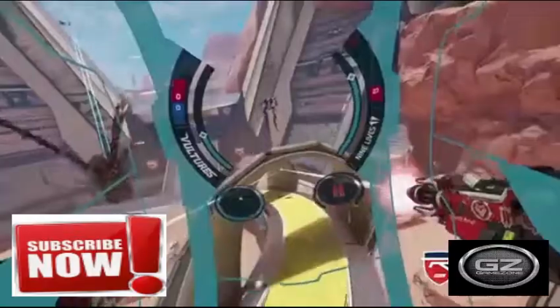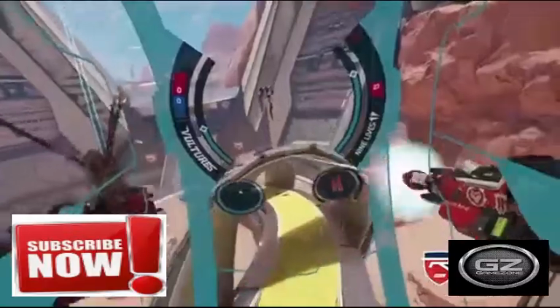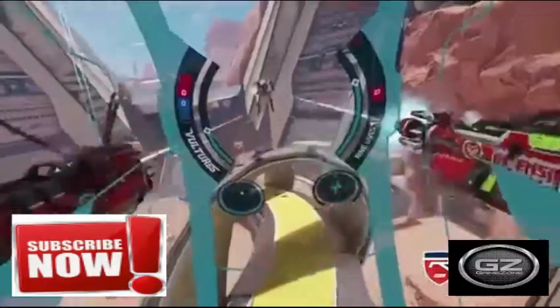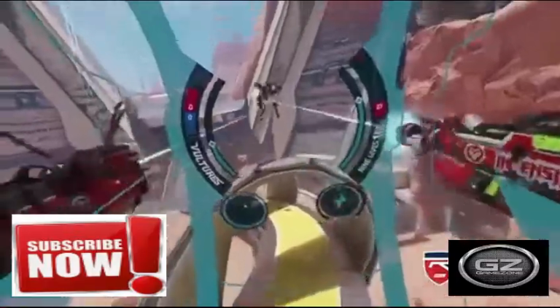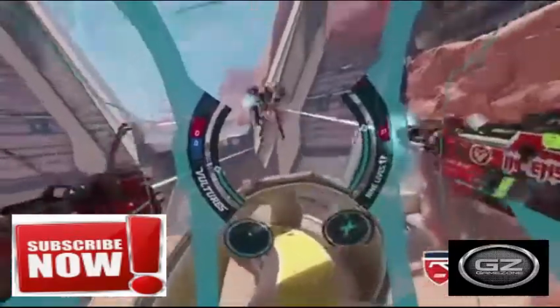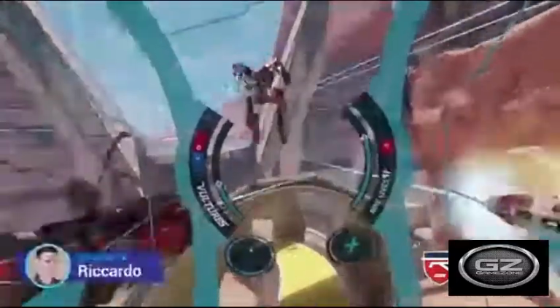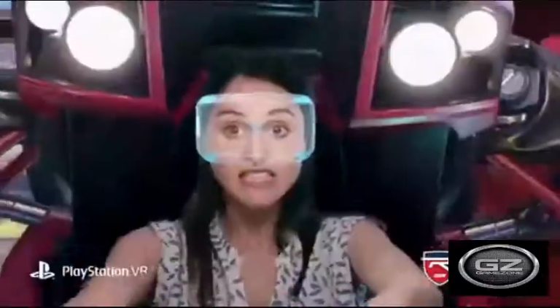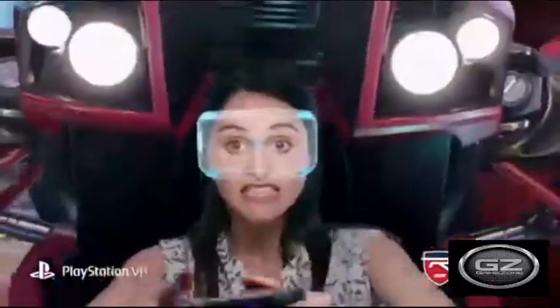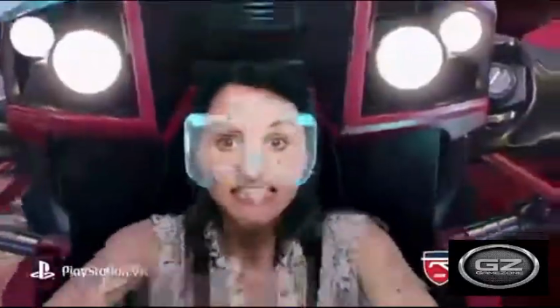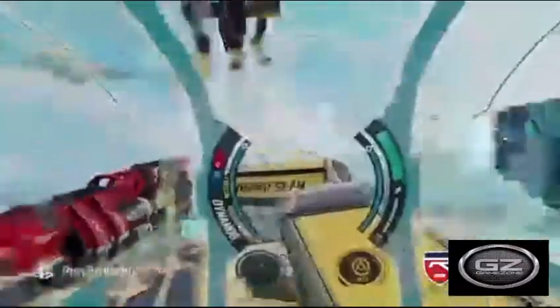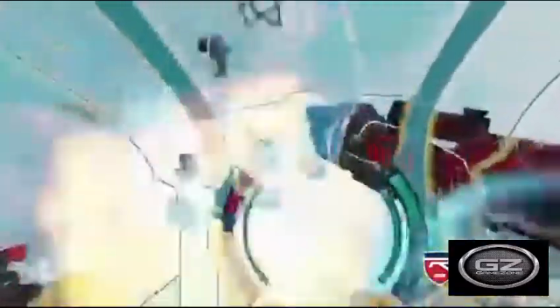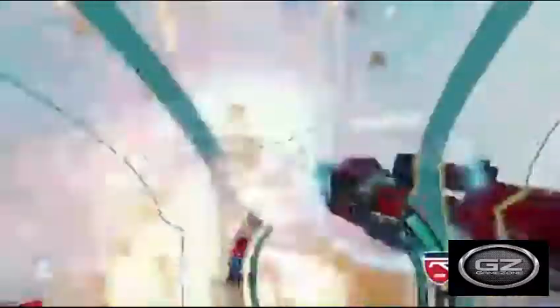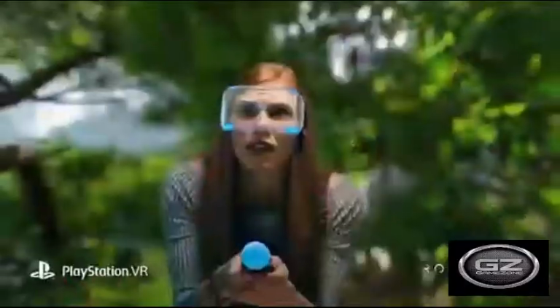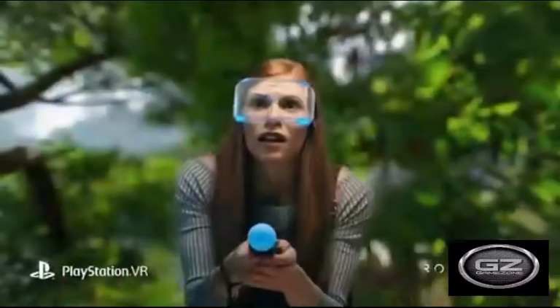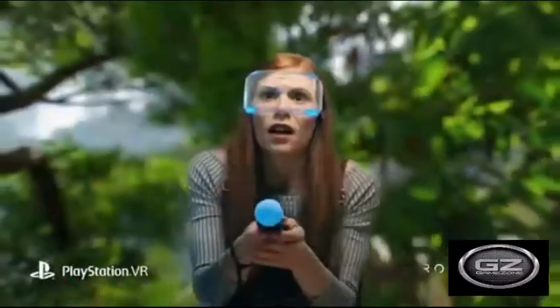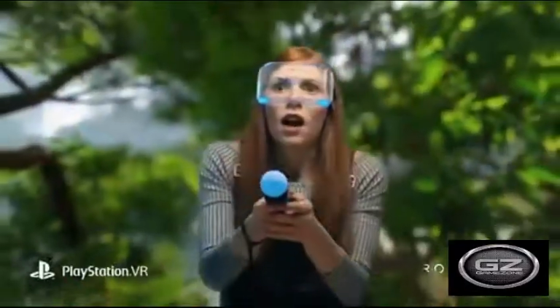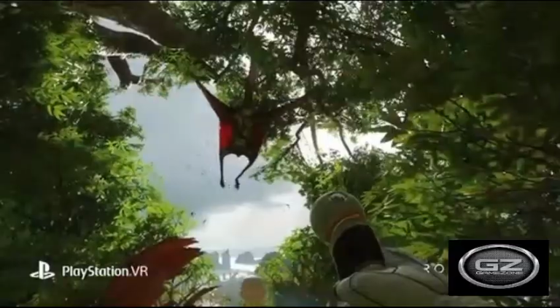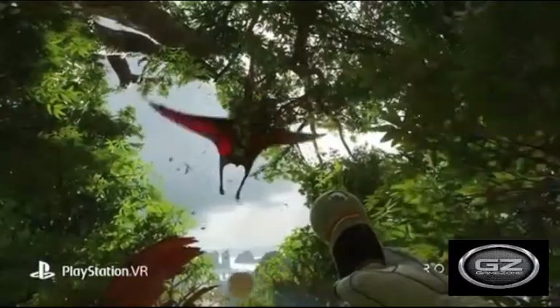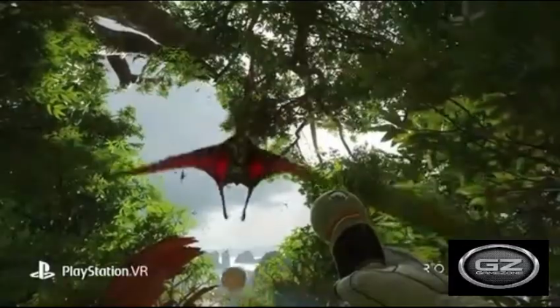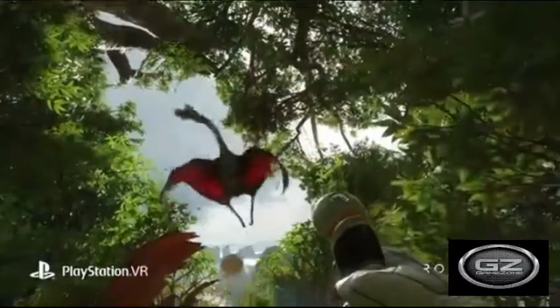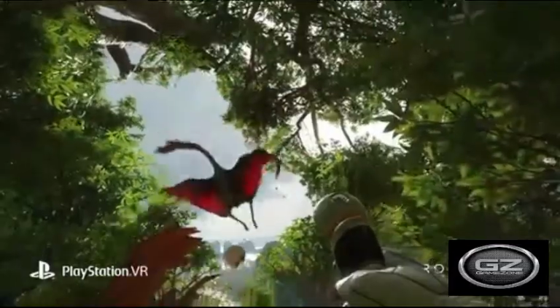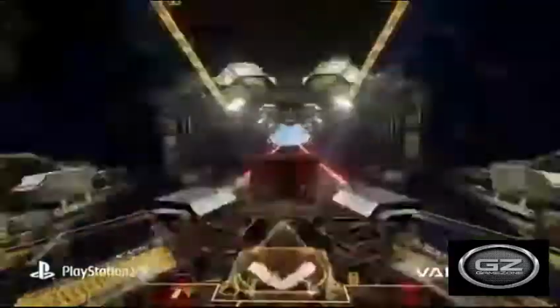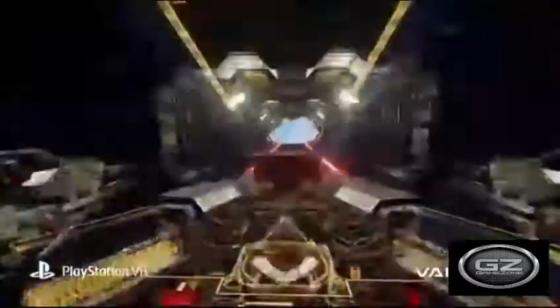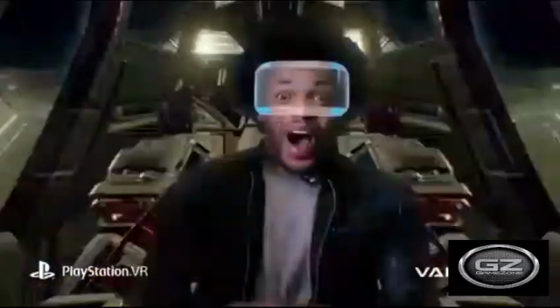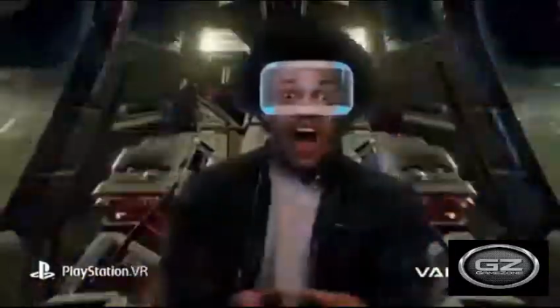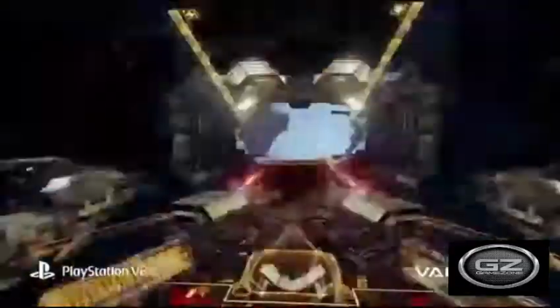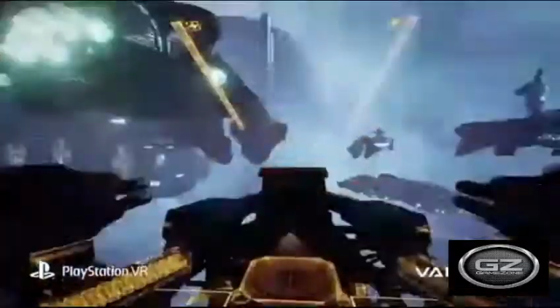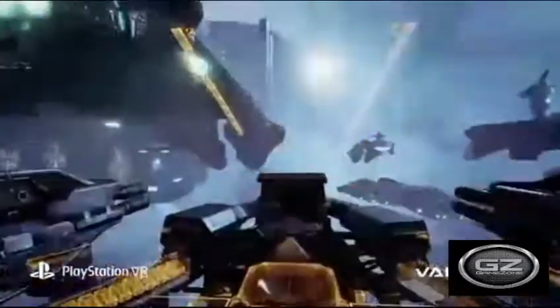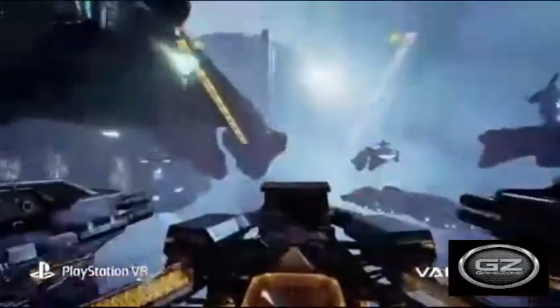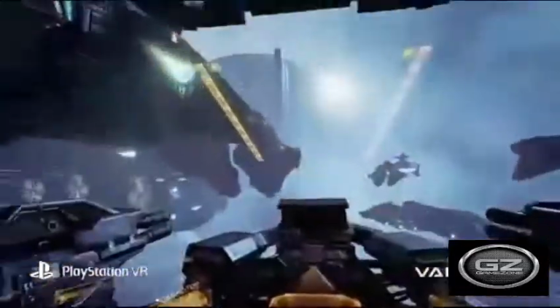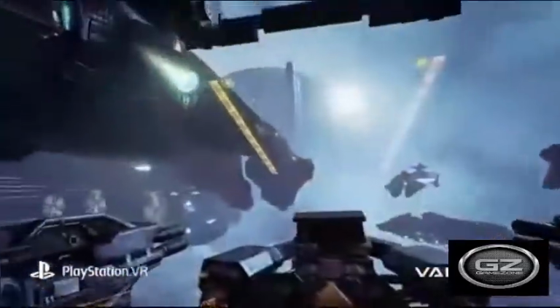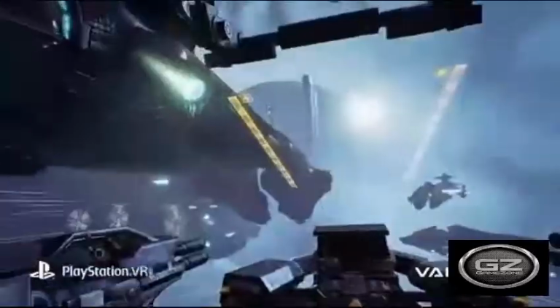Today, we're looking at the best gaming virtual reality headsets on the market in 2020.